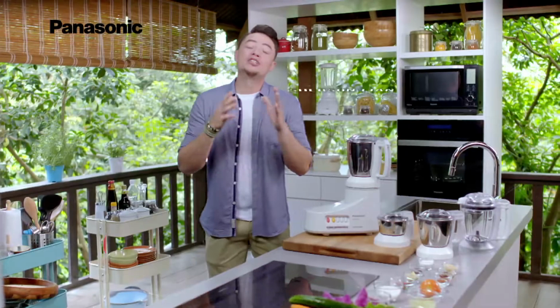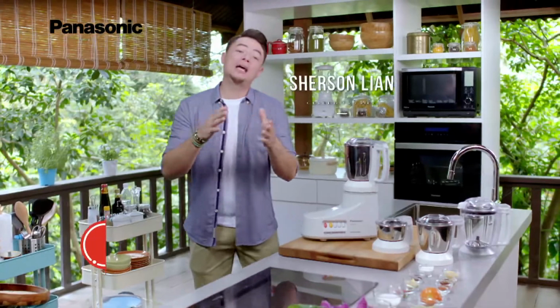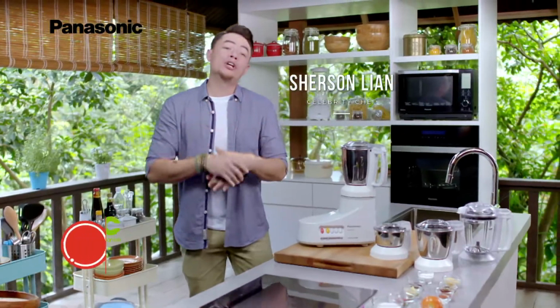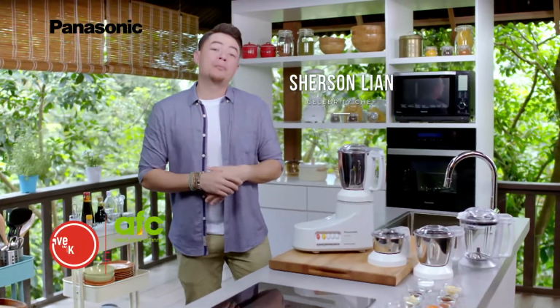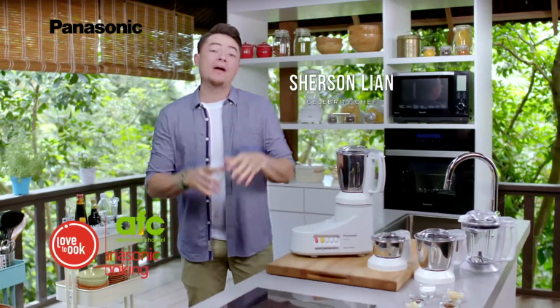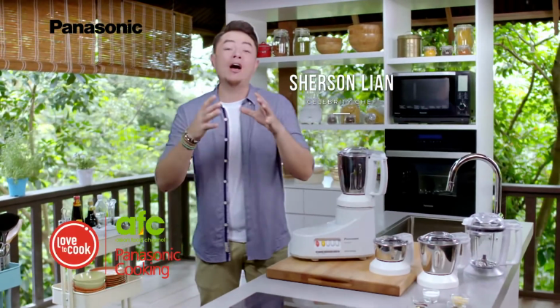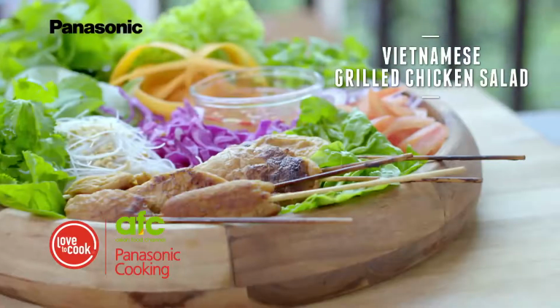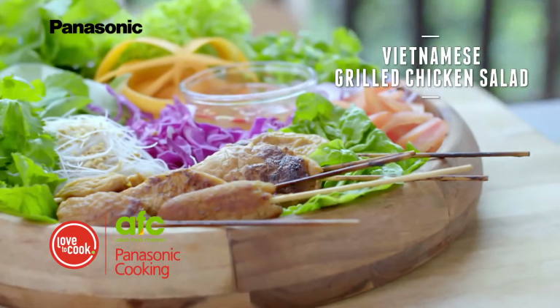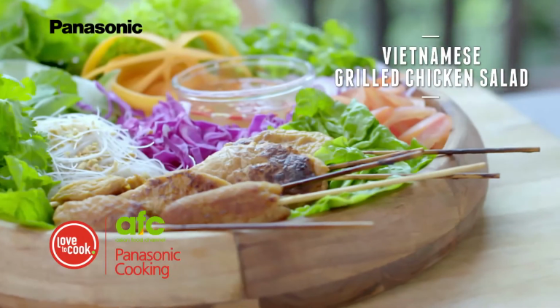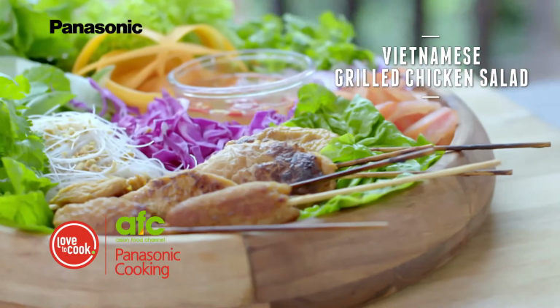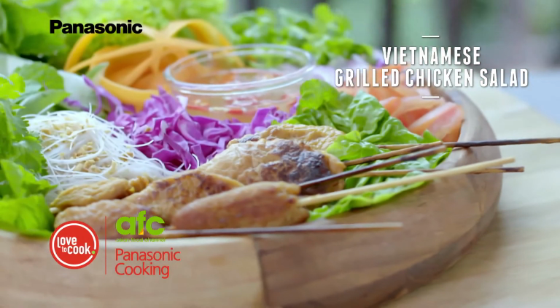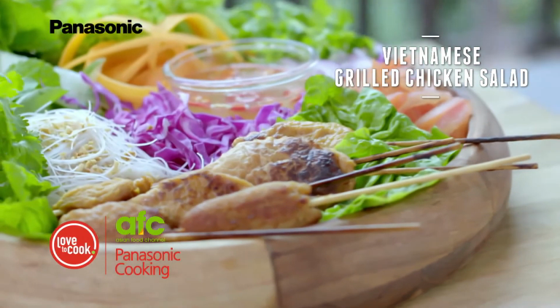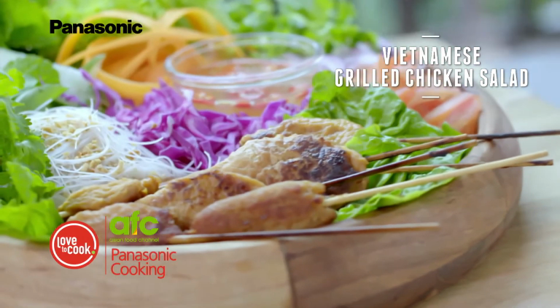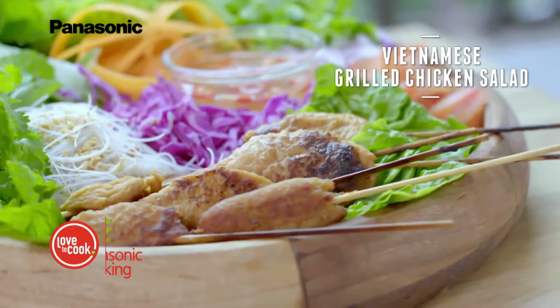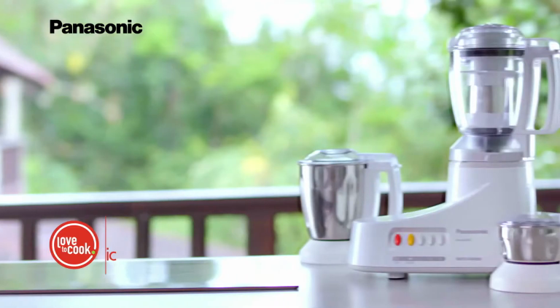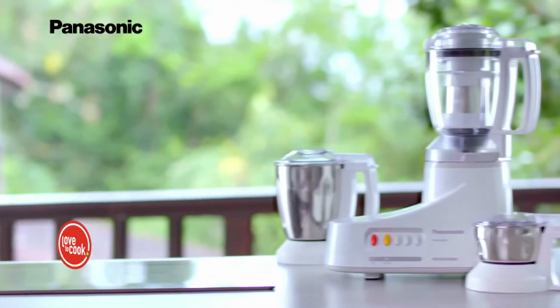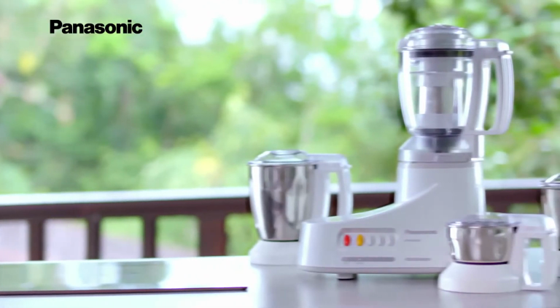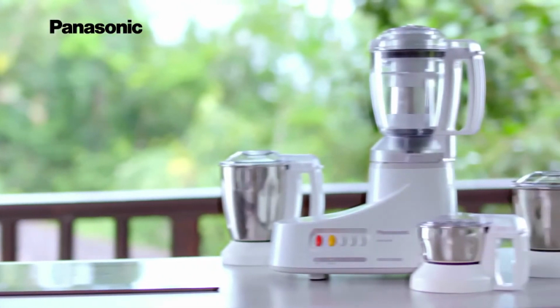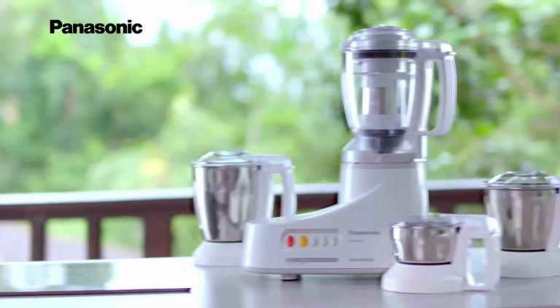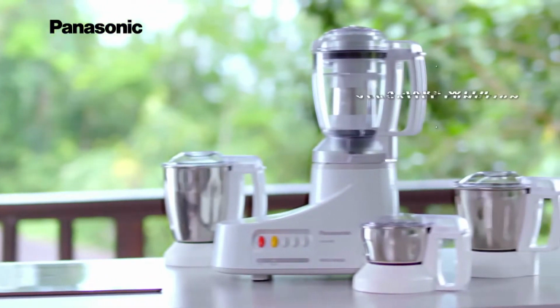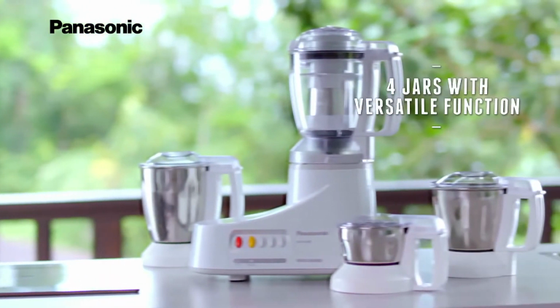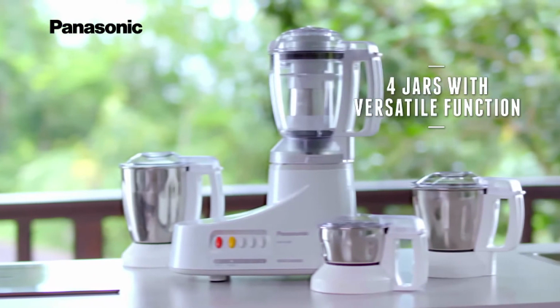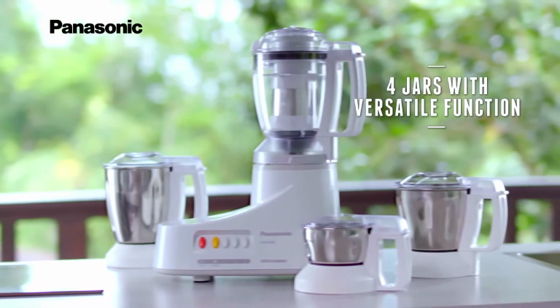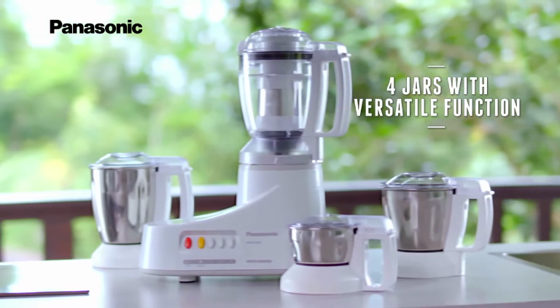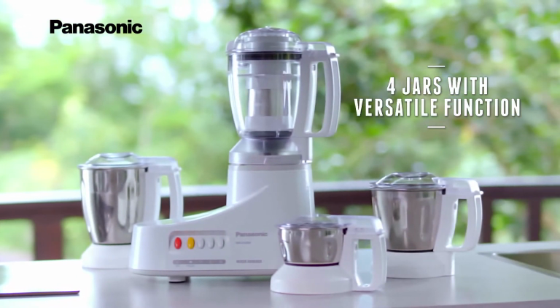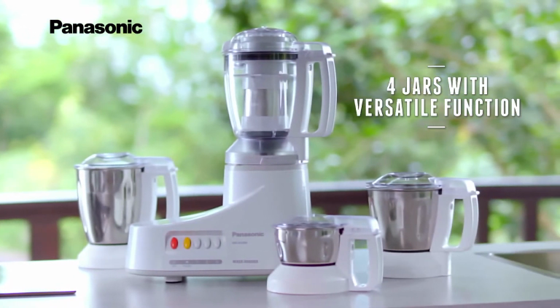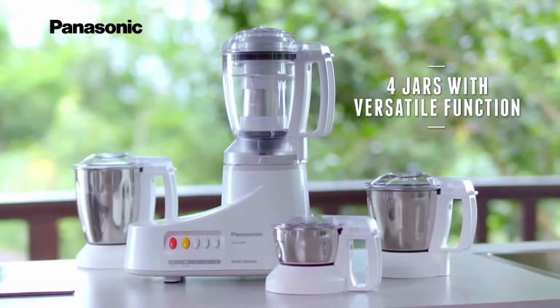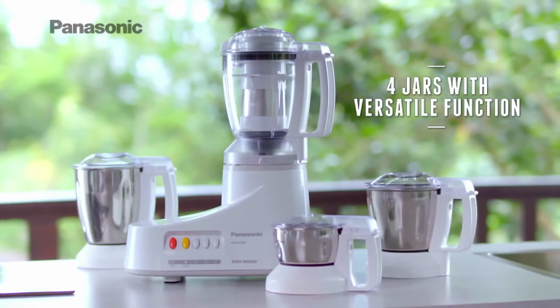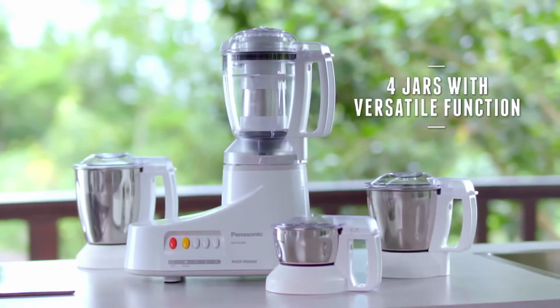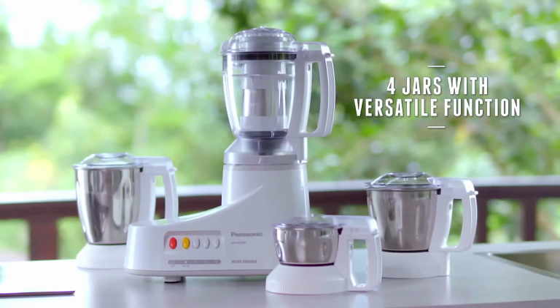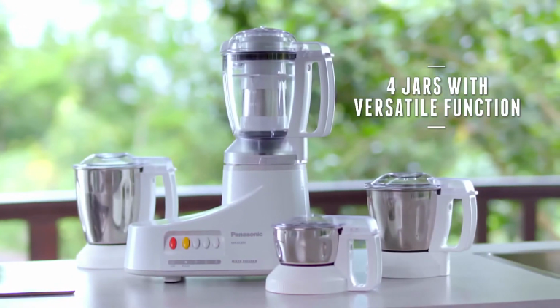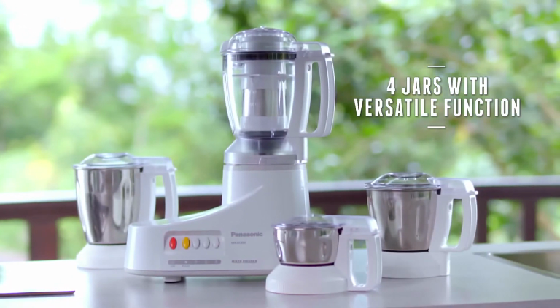Today I'm going to prepare a healthy Vietnamese grilled chicken salad. This mixer grinder can blend, juice, grind, beat and chop.